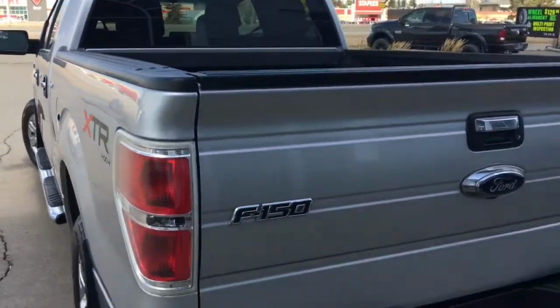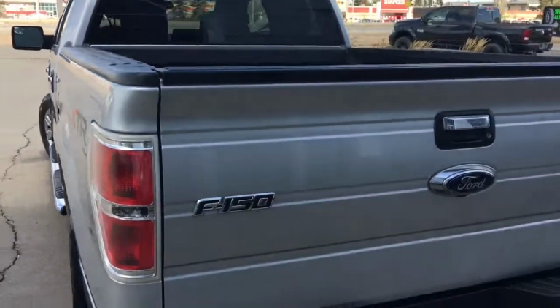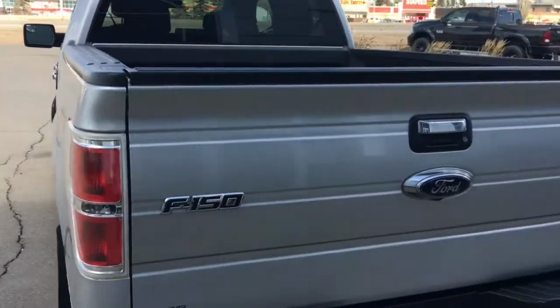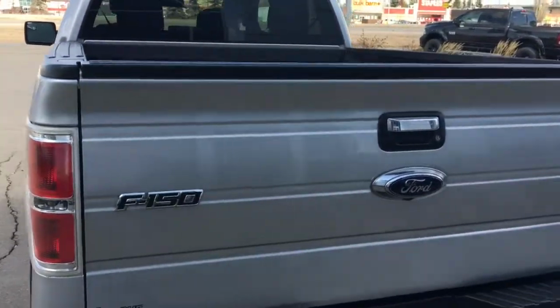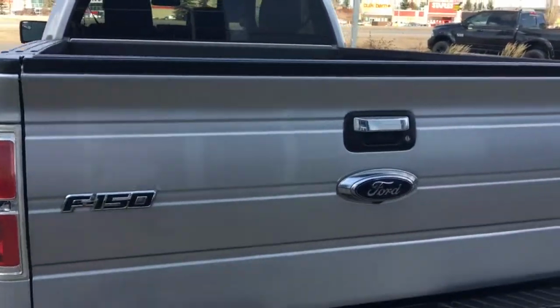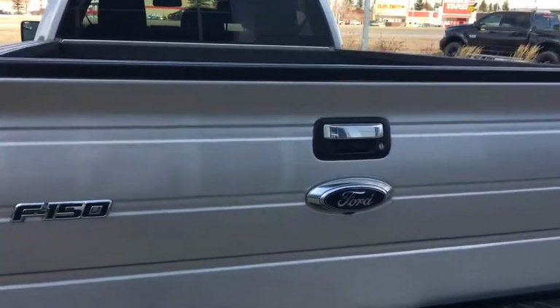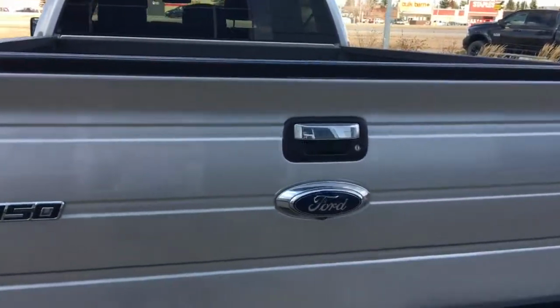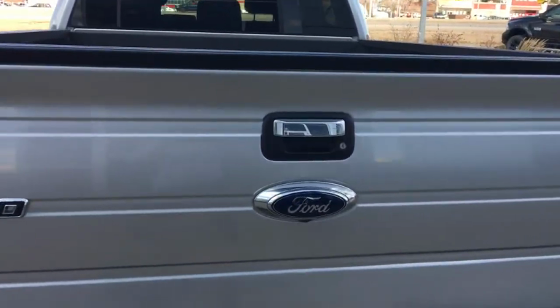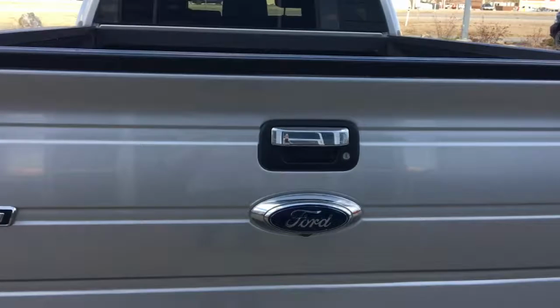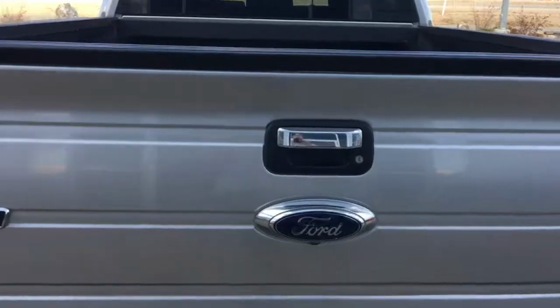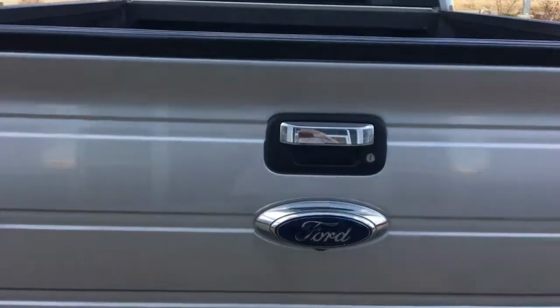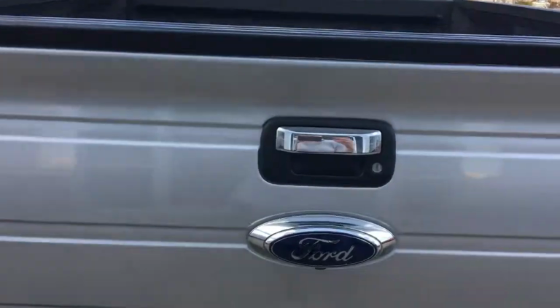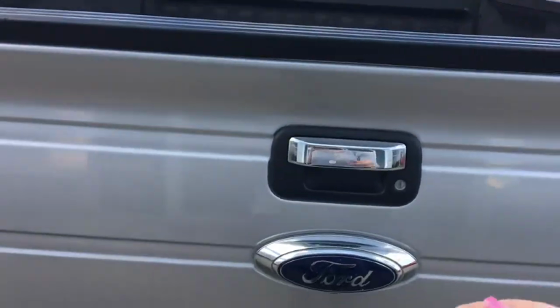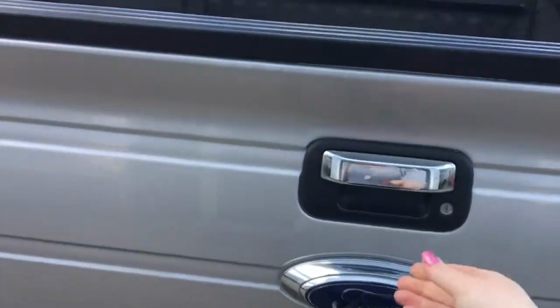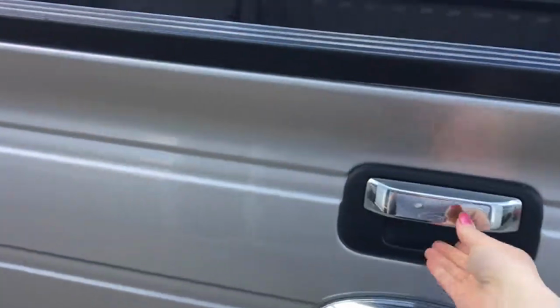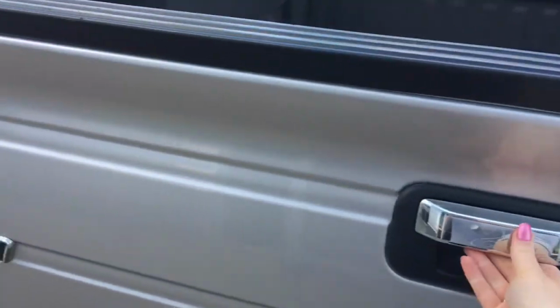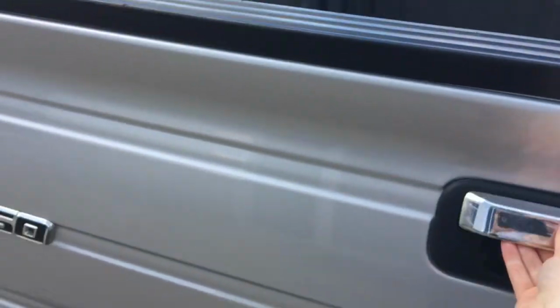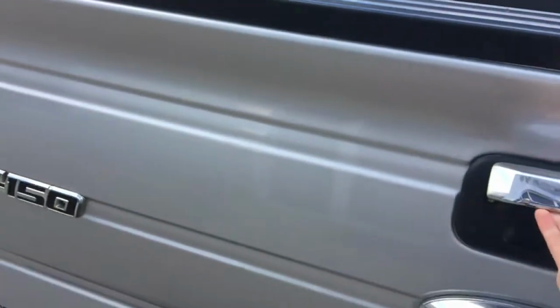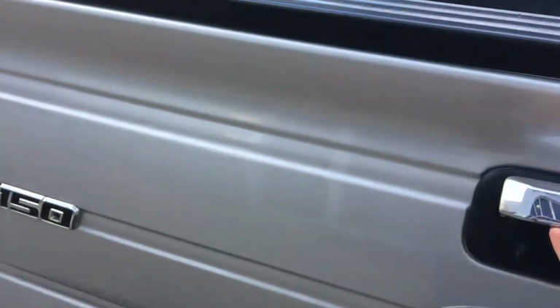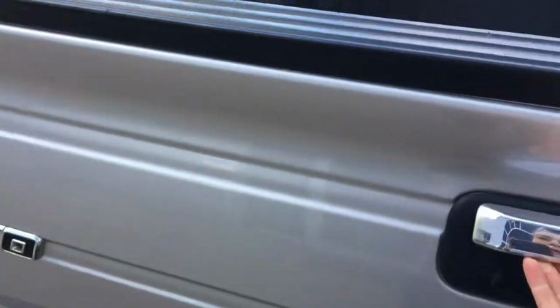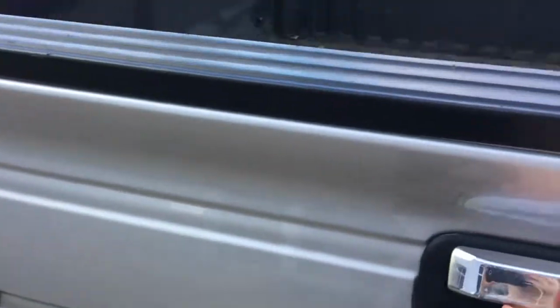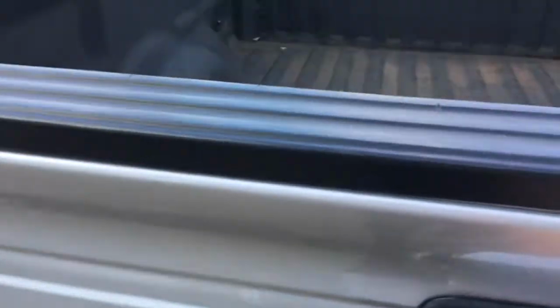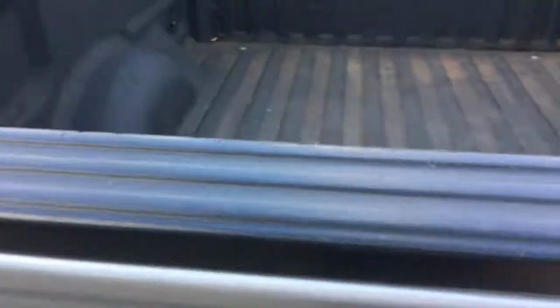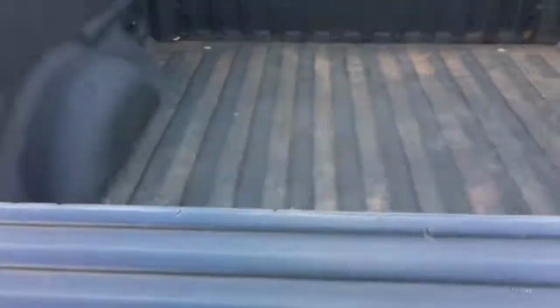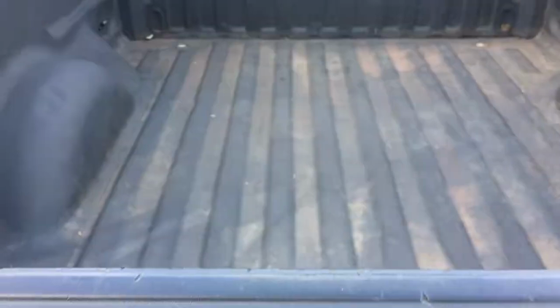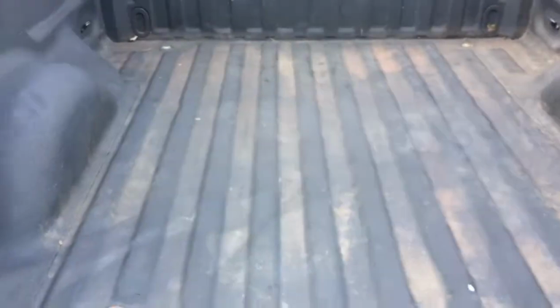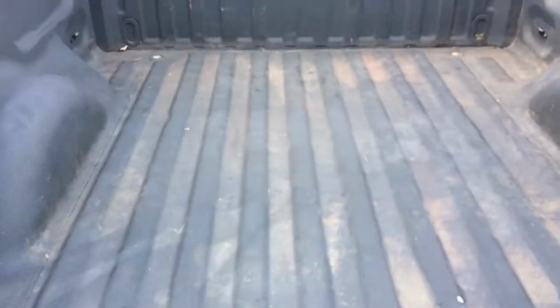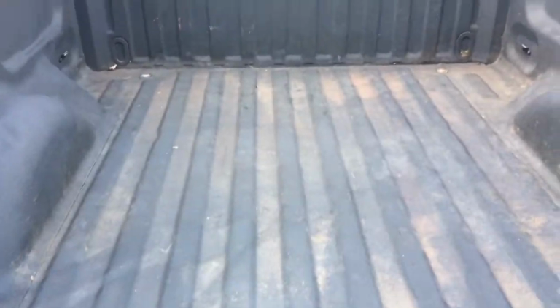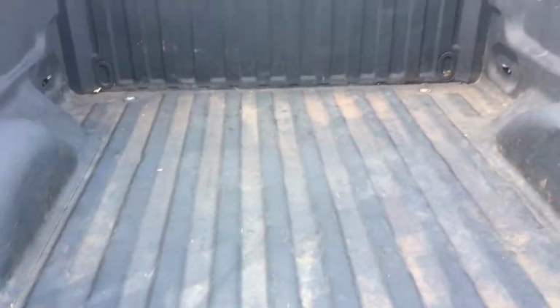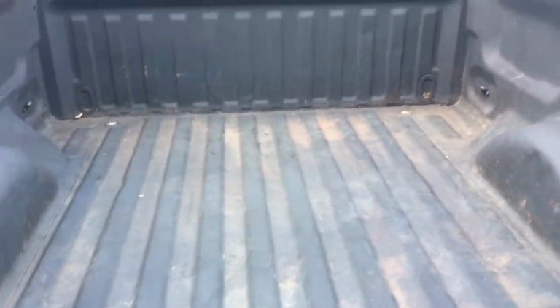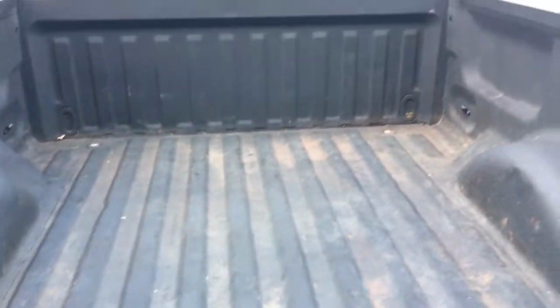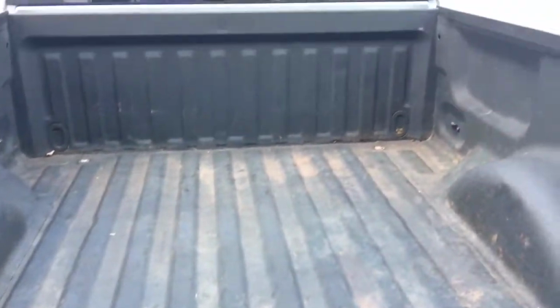Truck is in great condition. Give you a peek inside the box here — we have your spray-in box liner.